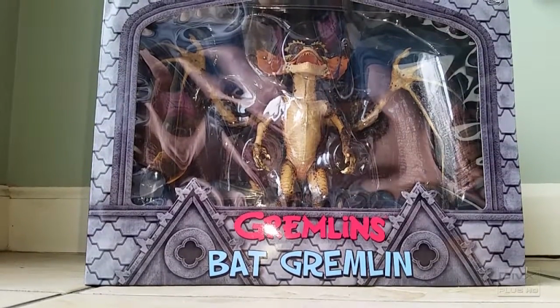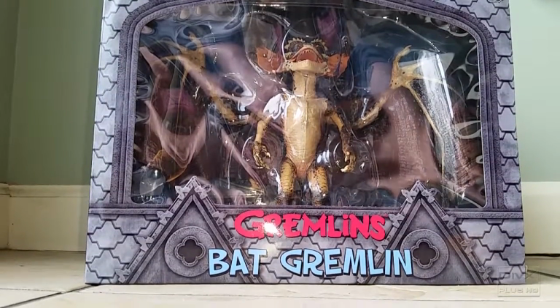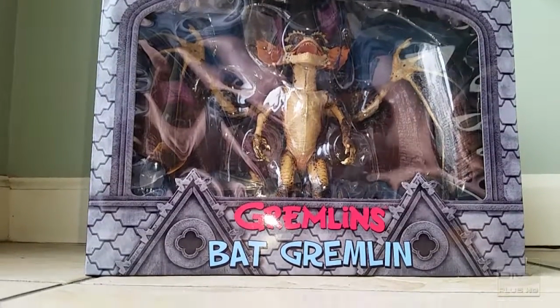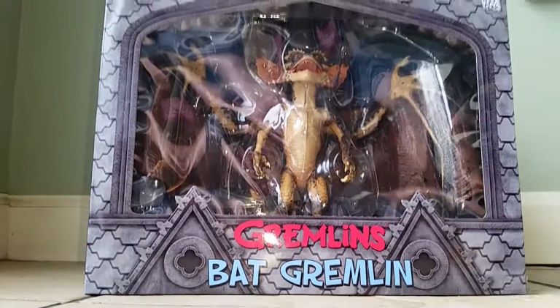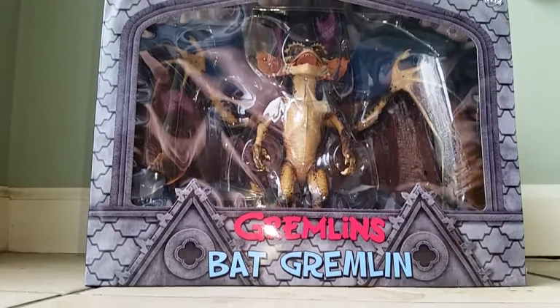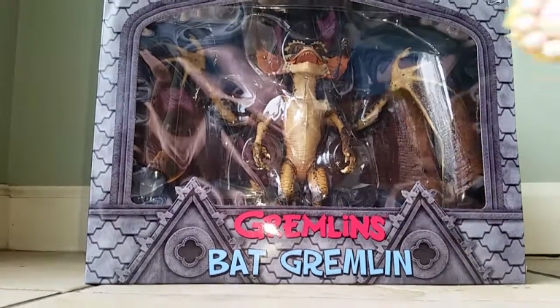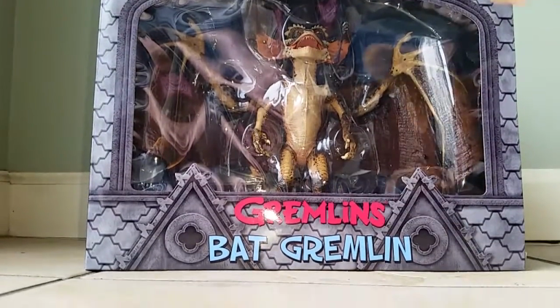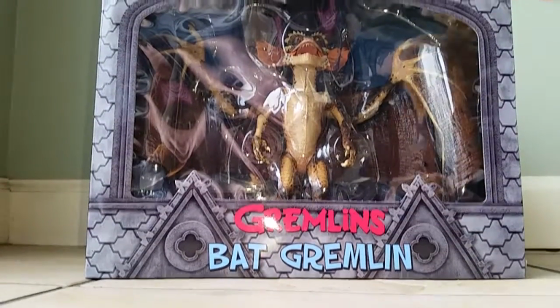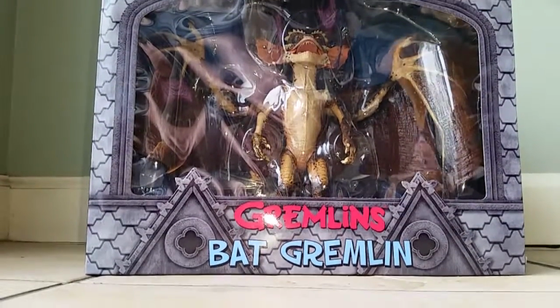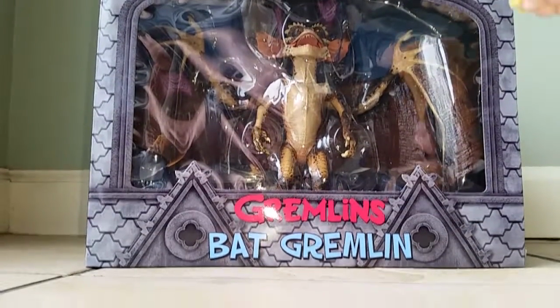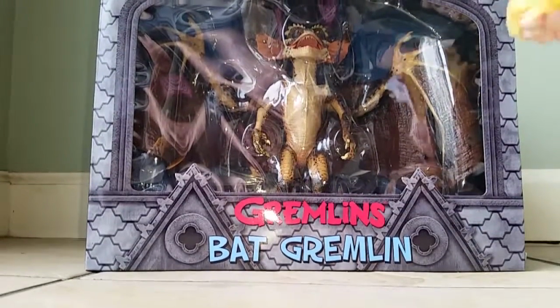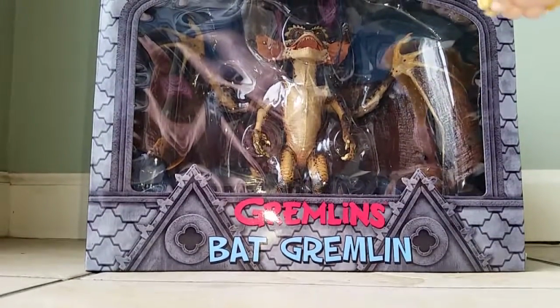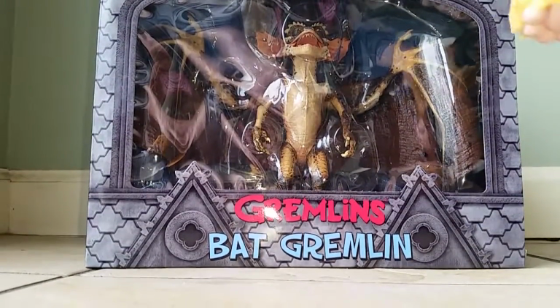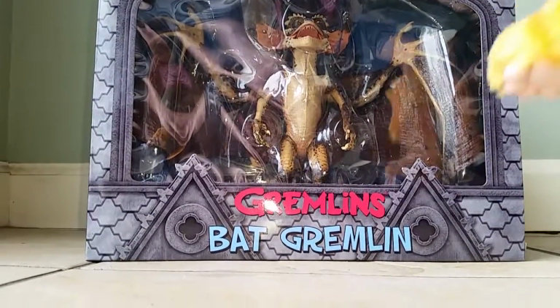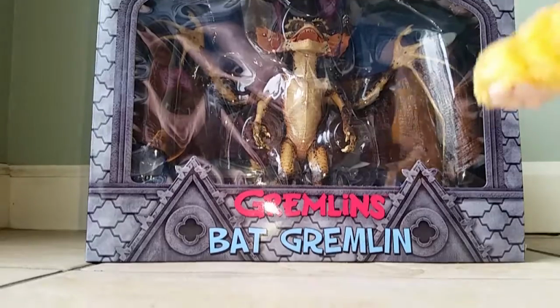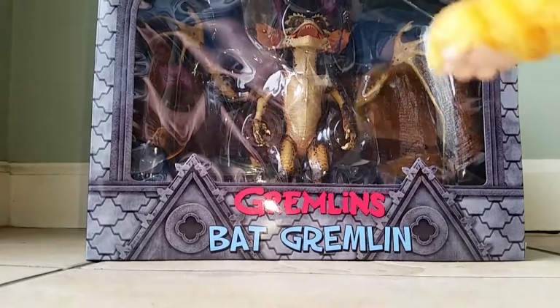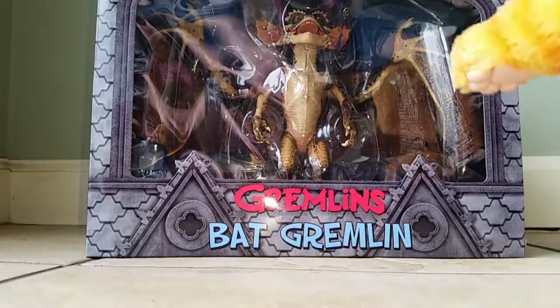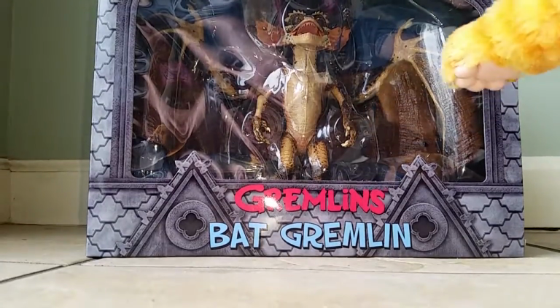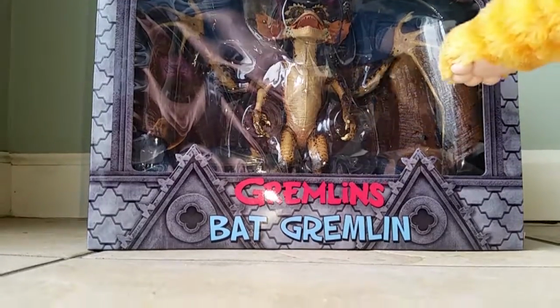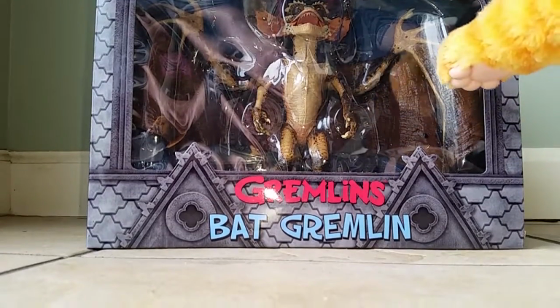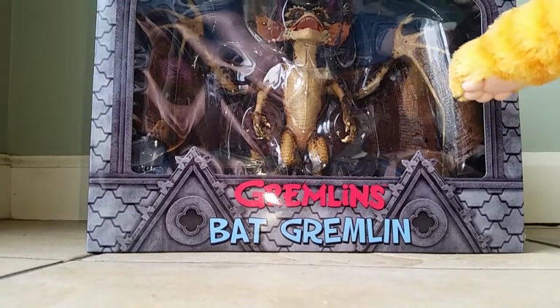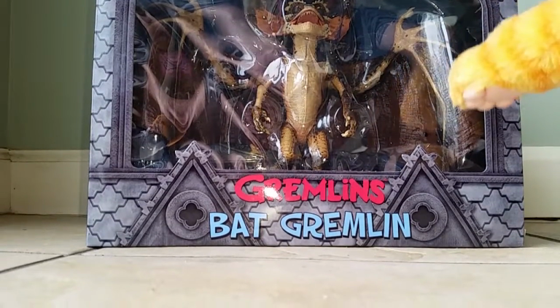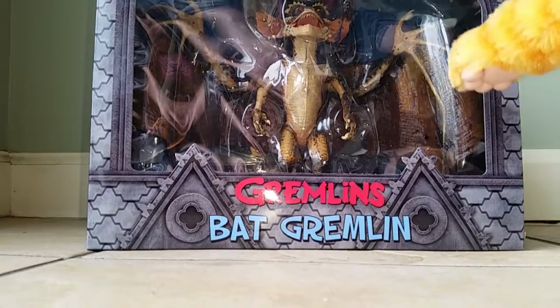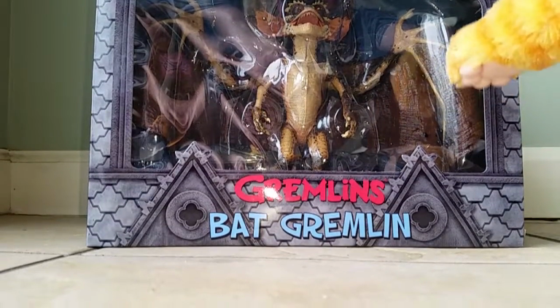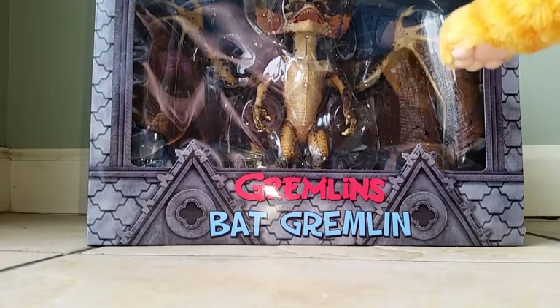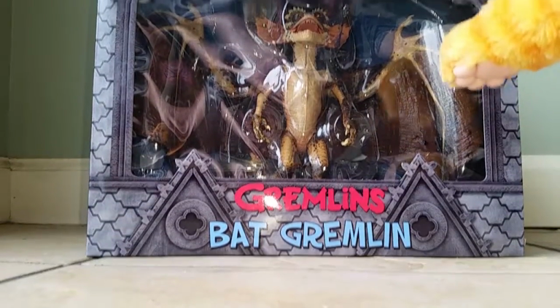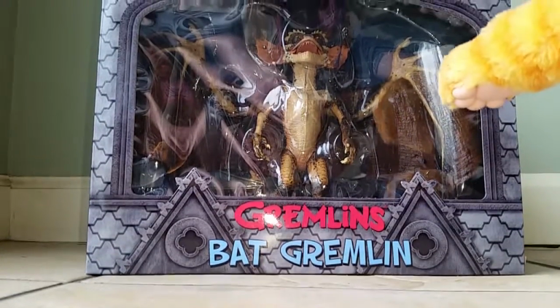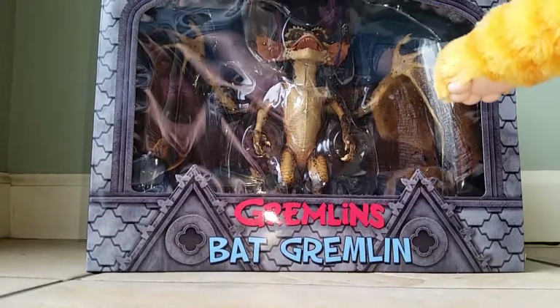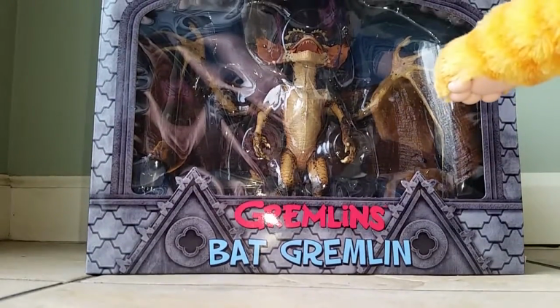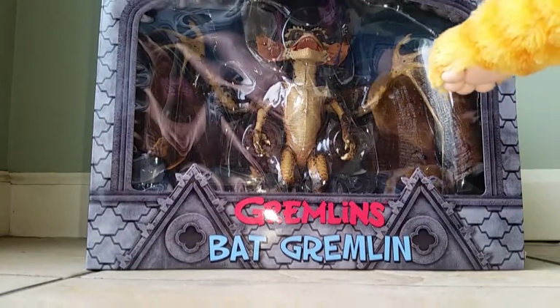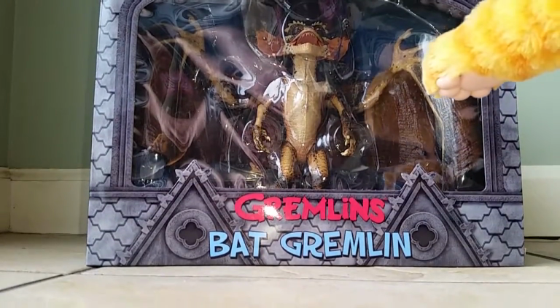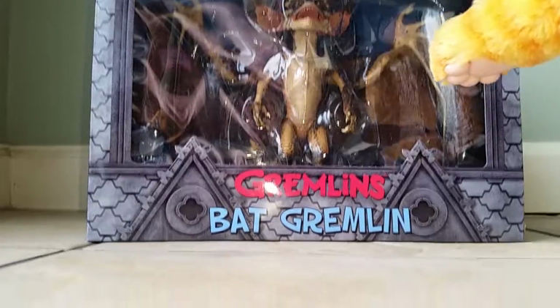Hey folks, today we're going to look at the Black Gremlins from Micah.